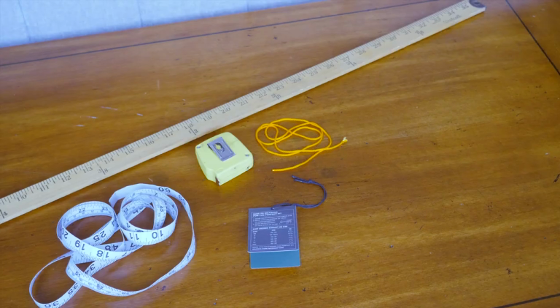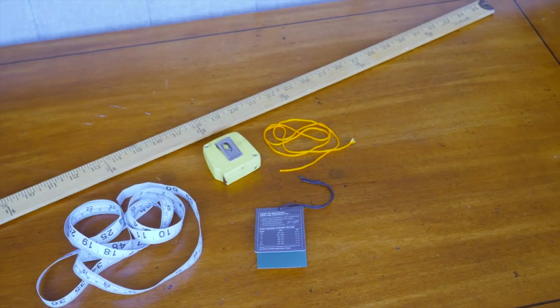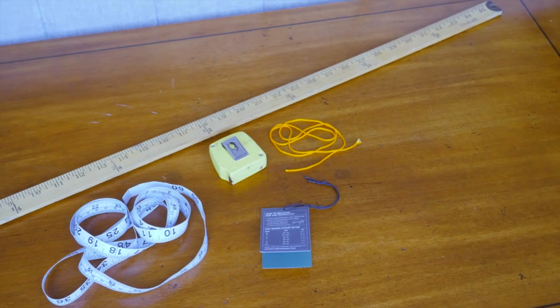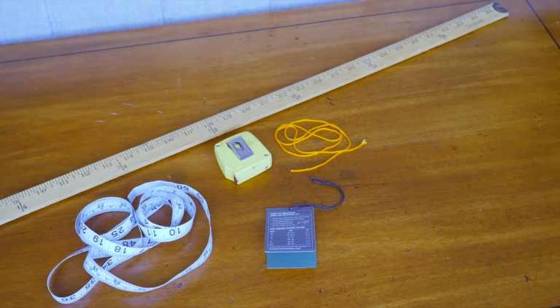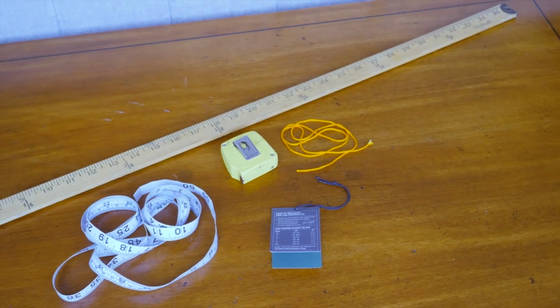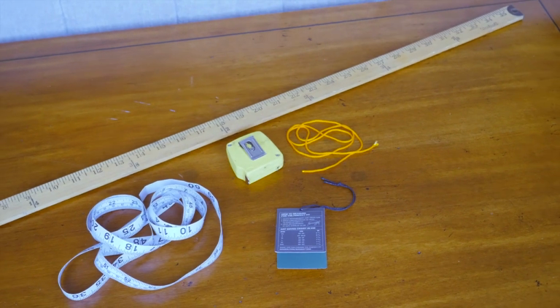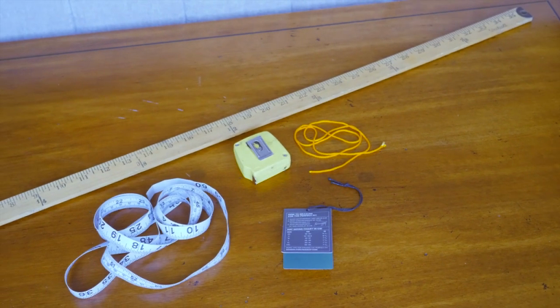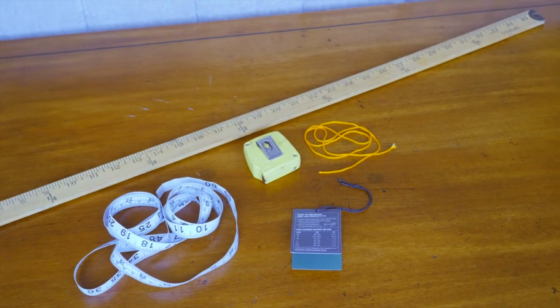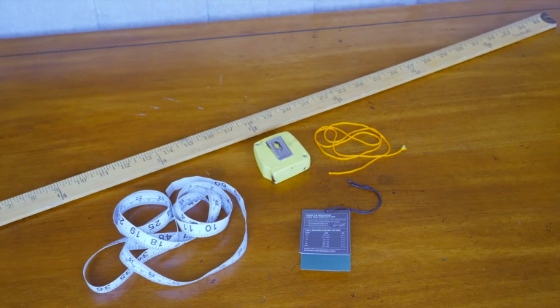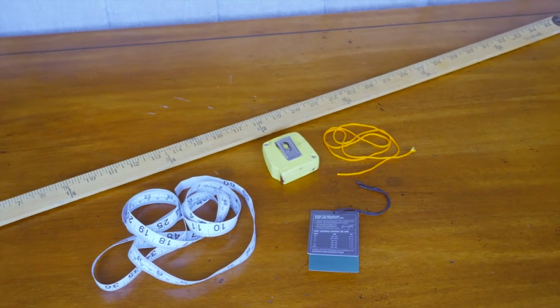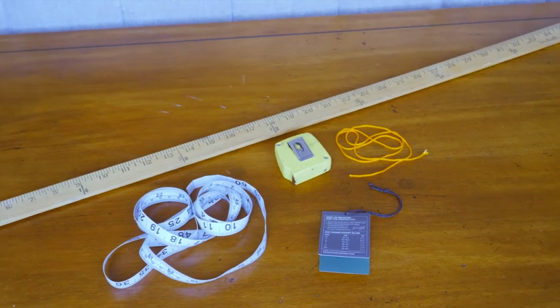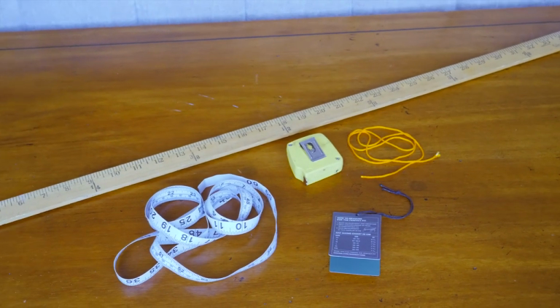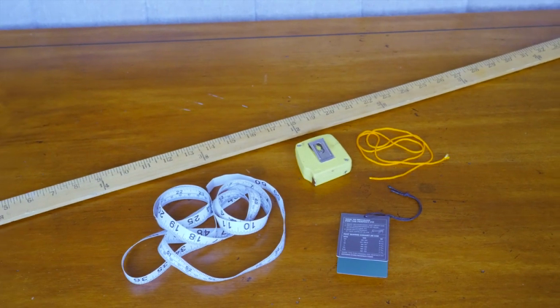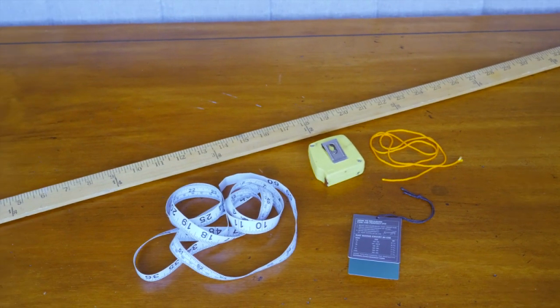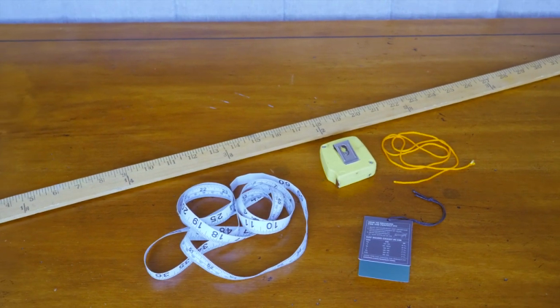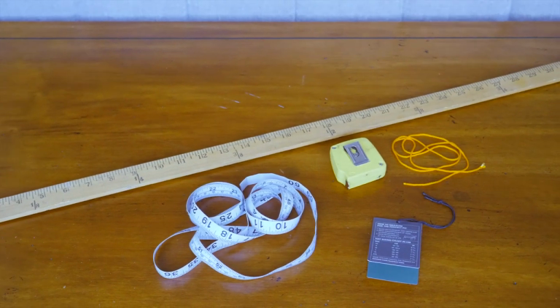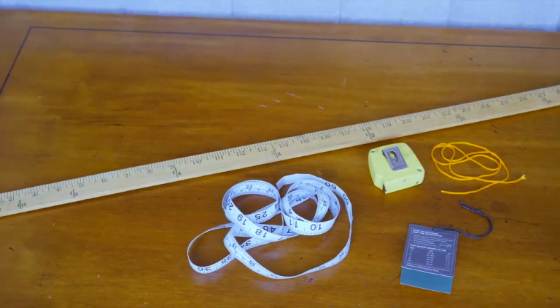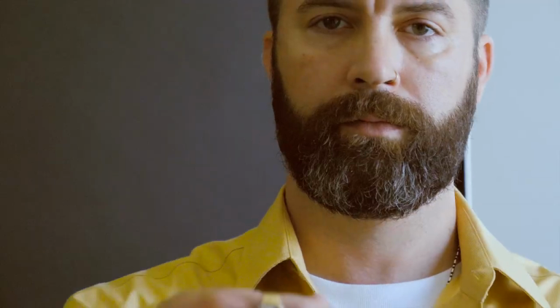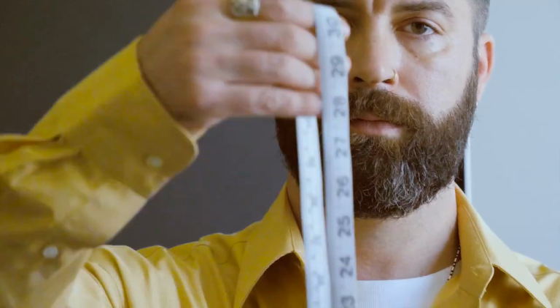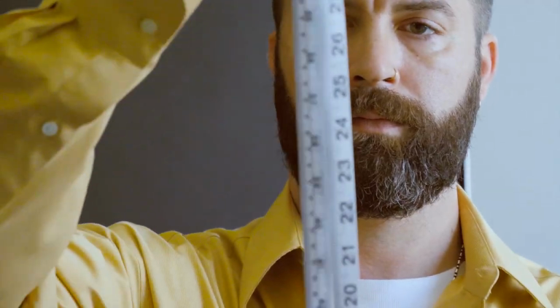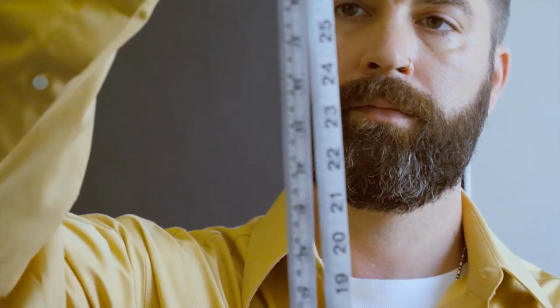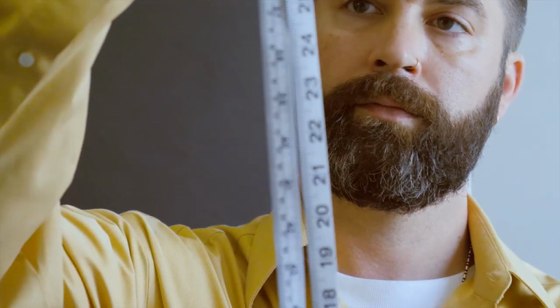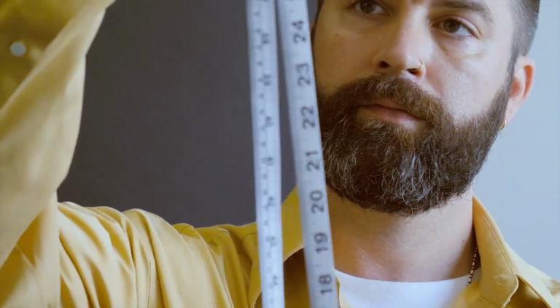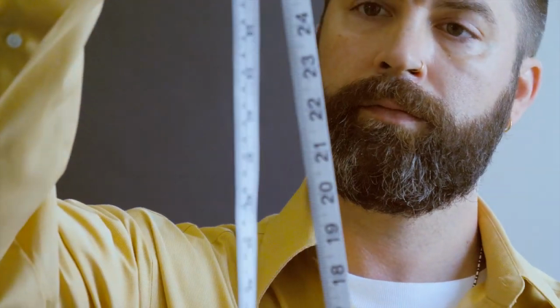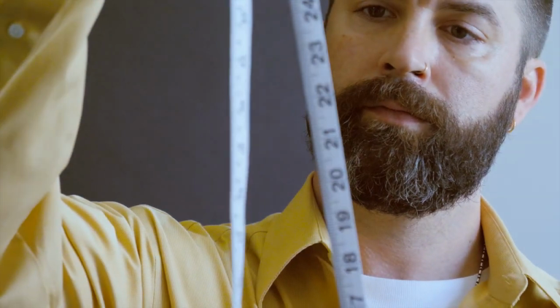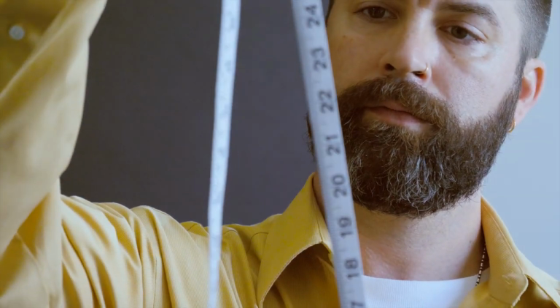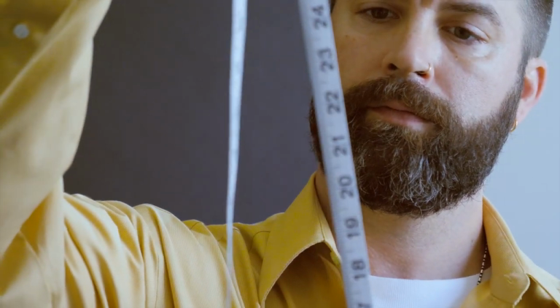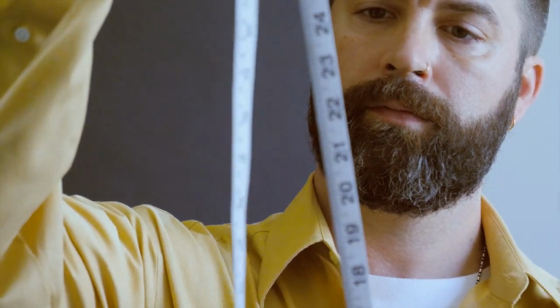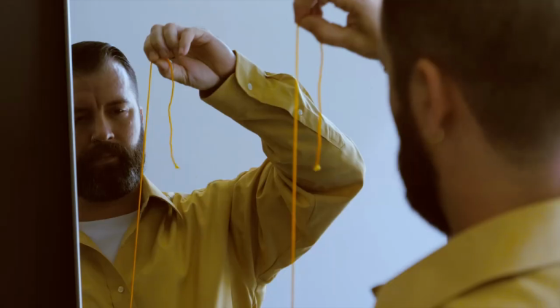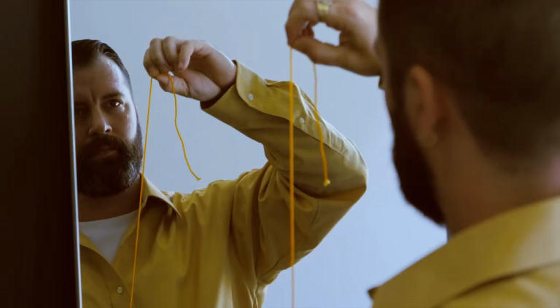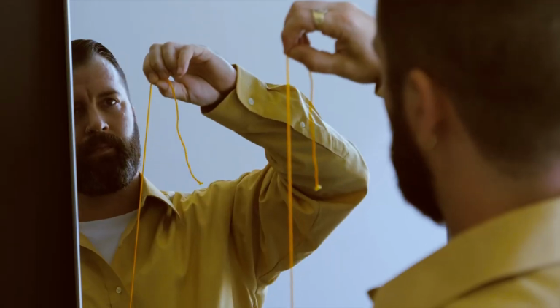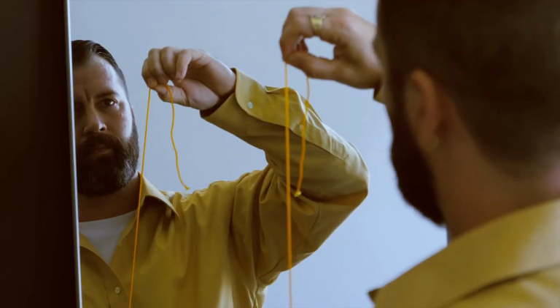Here's a few tools that will come in handy. You're going to need a soft measuring tape. If you don't have one, a 30-inch piece of string will work.